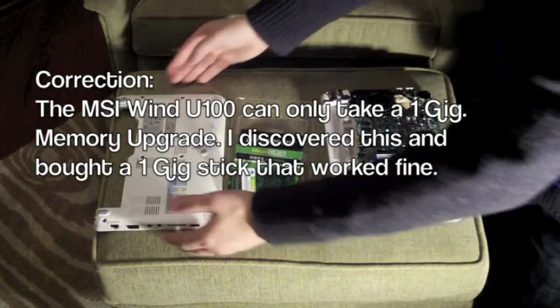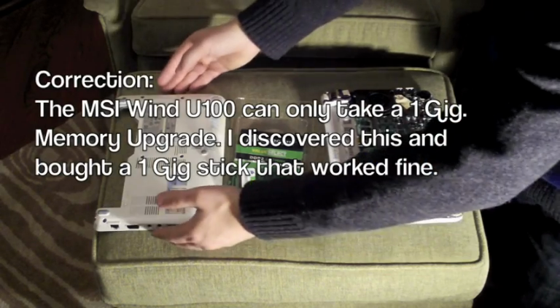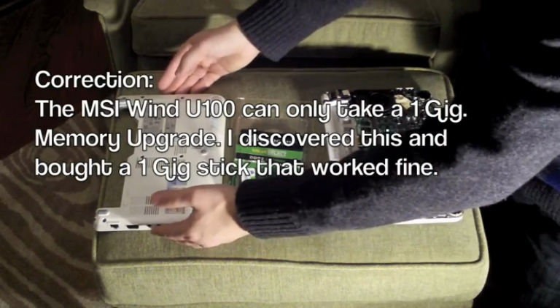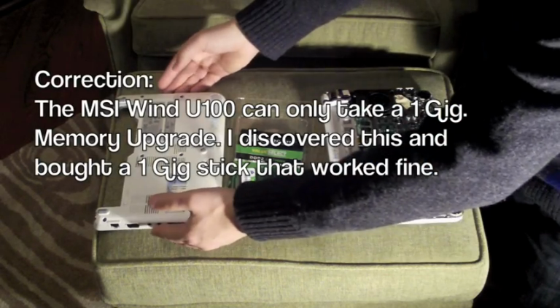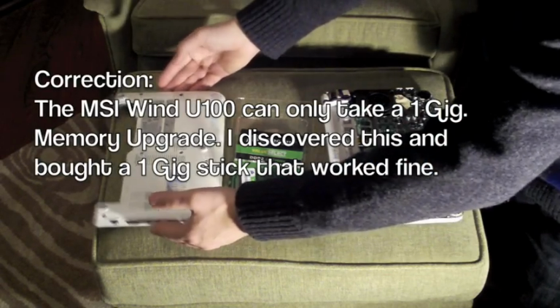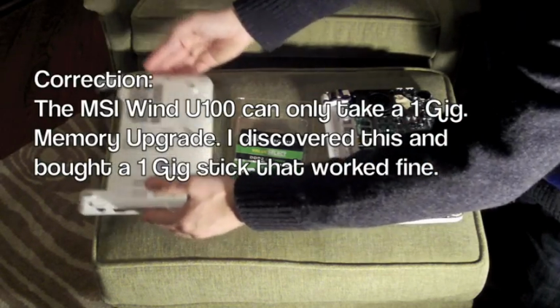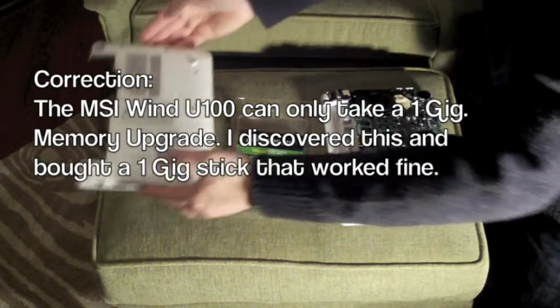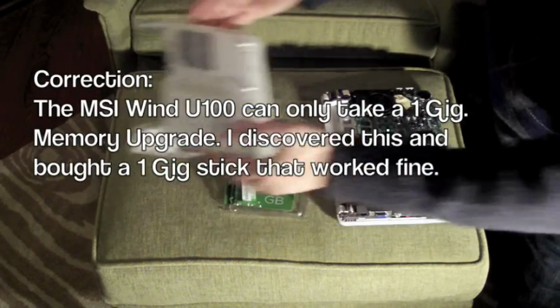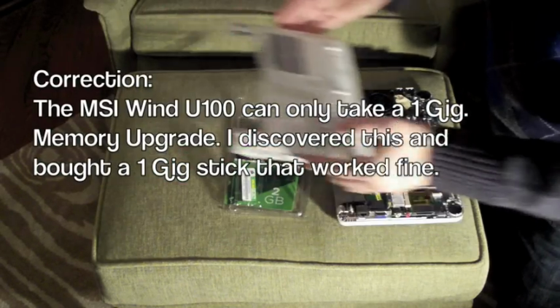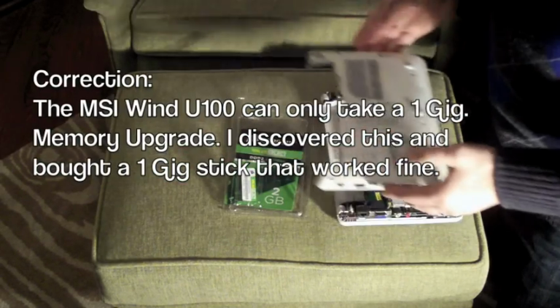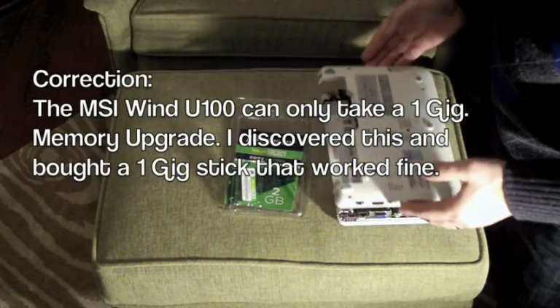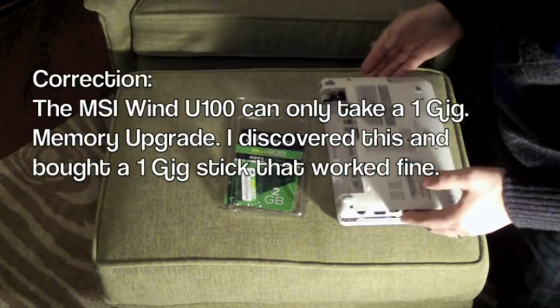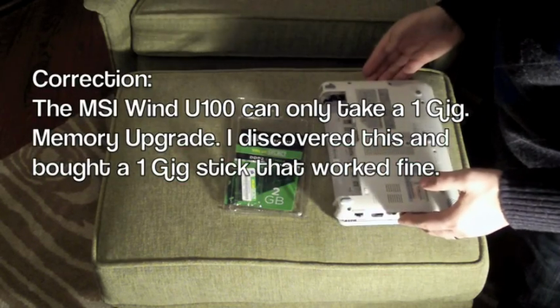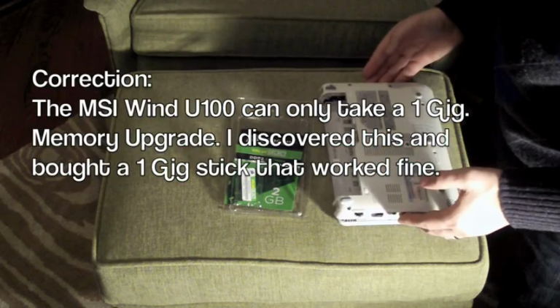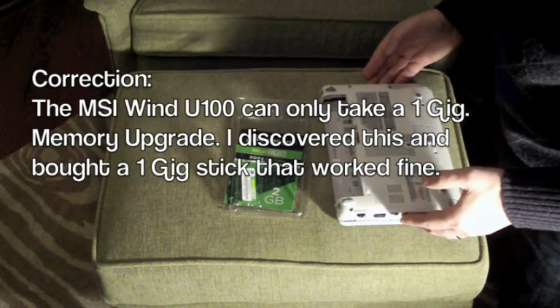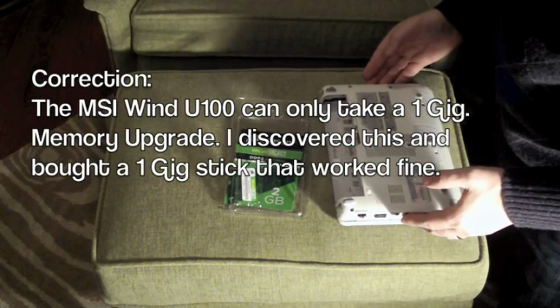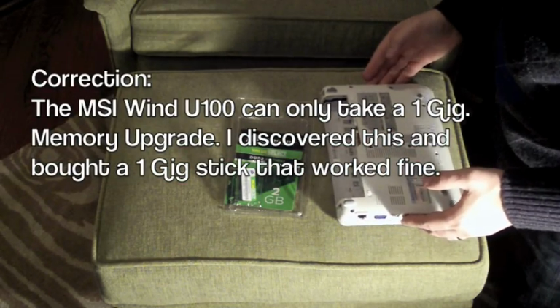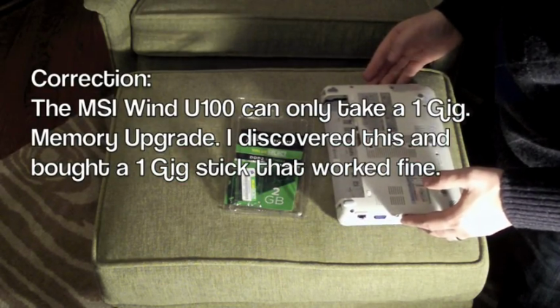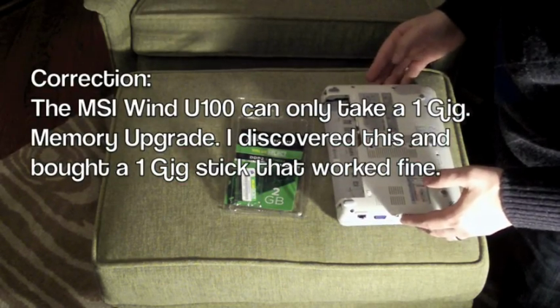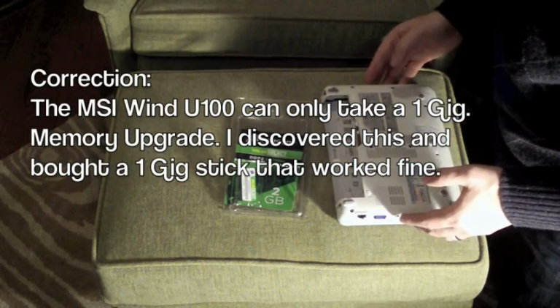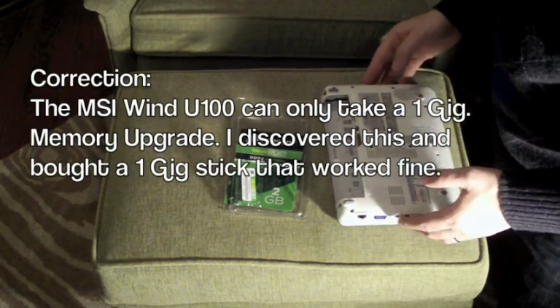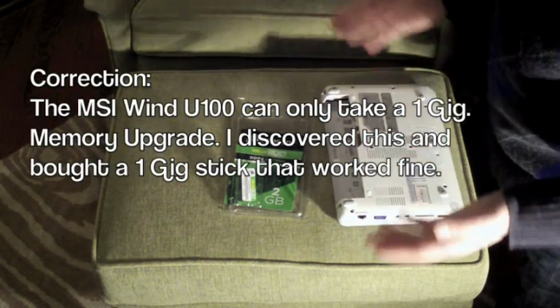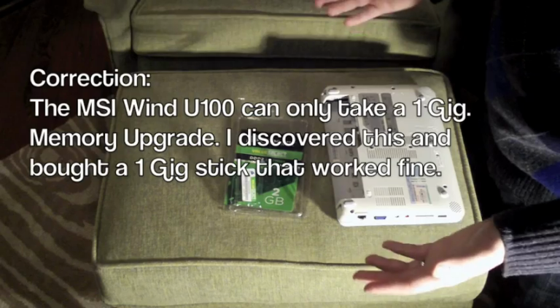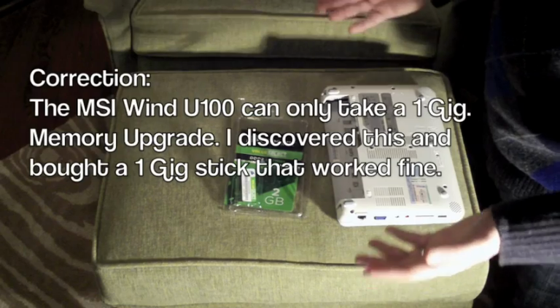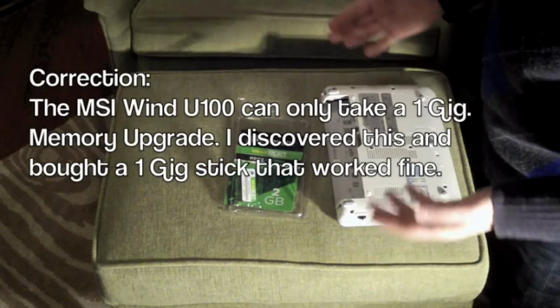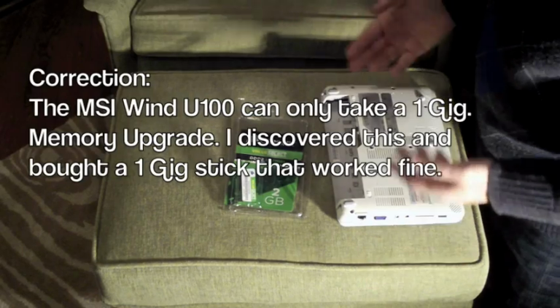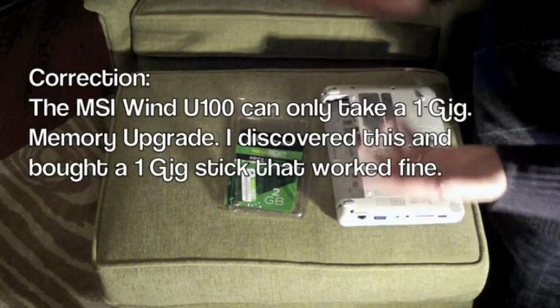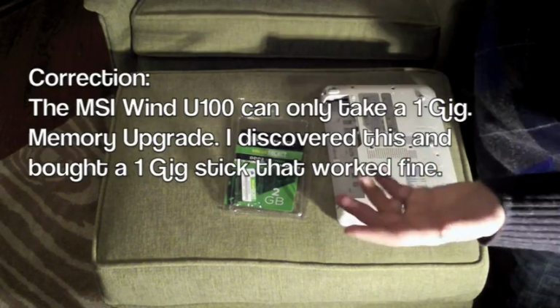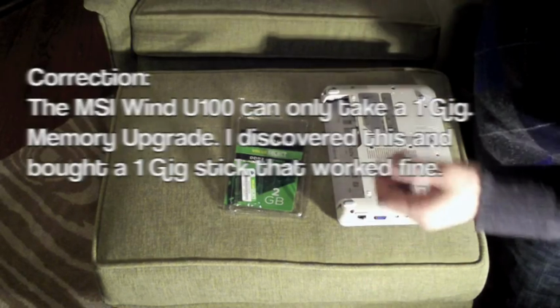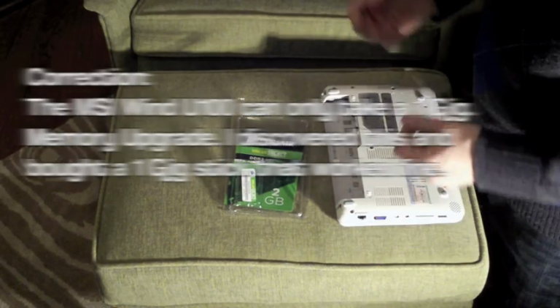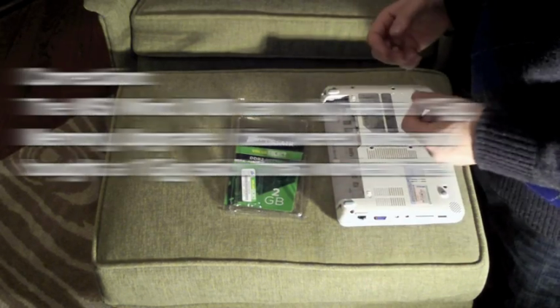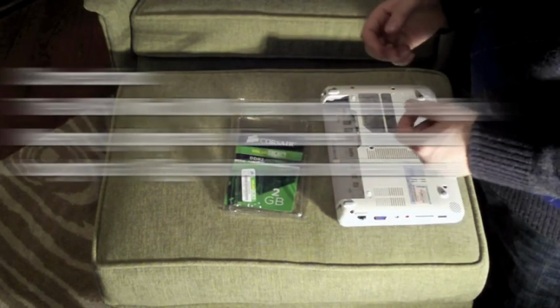All you have to do now is place the back on, screw it down, and you're ready to go.